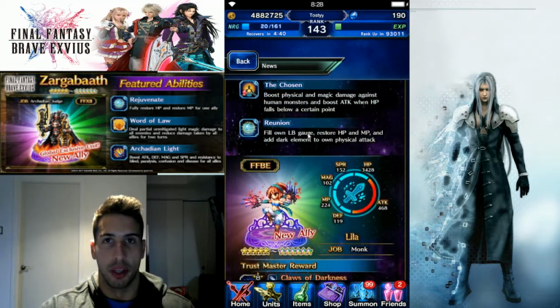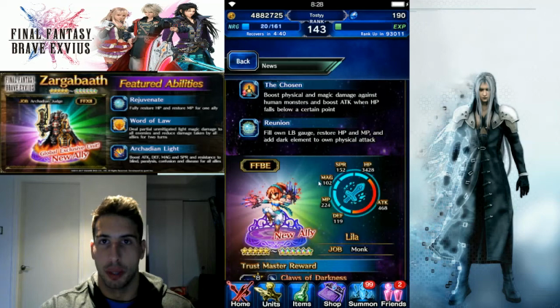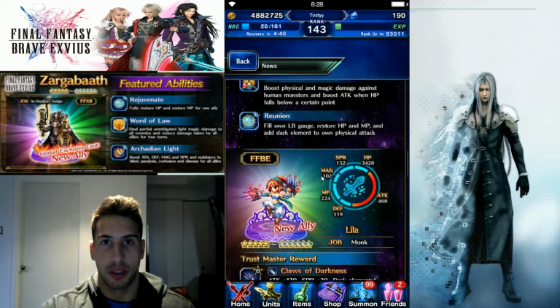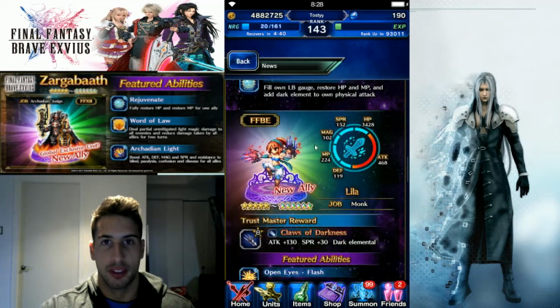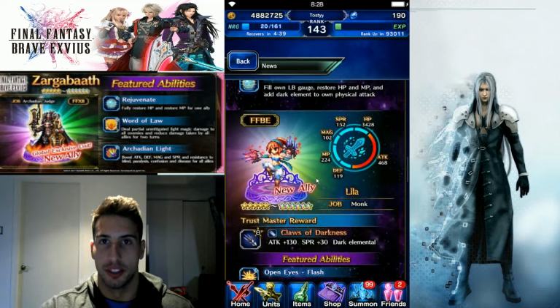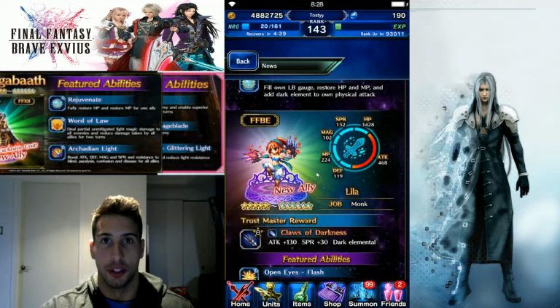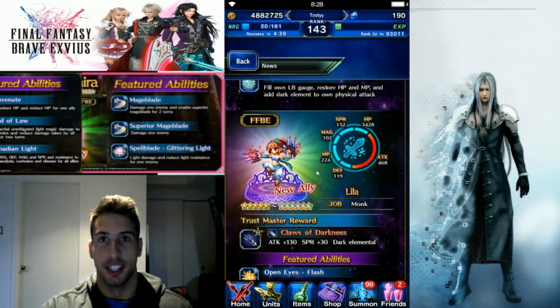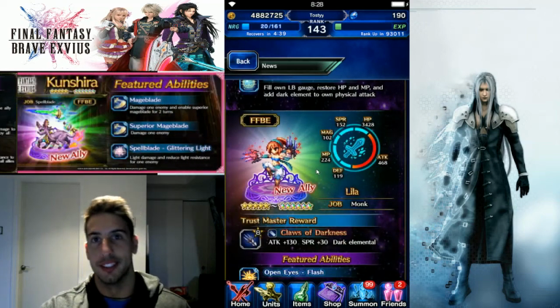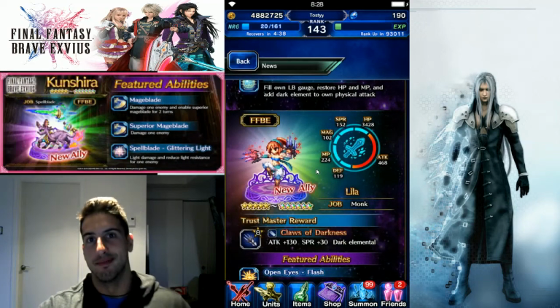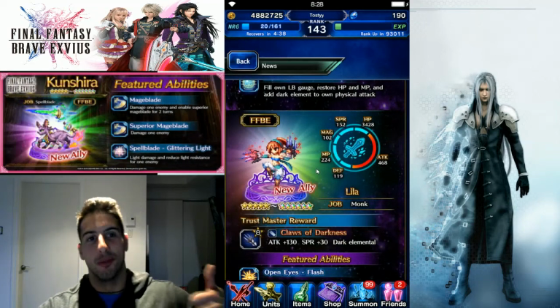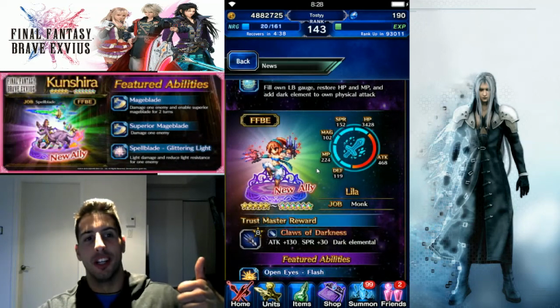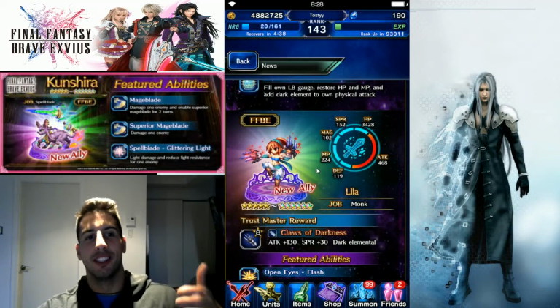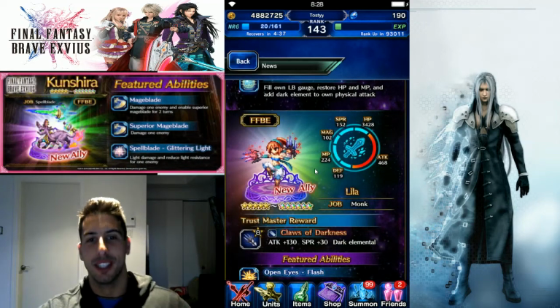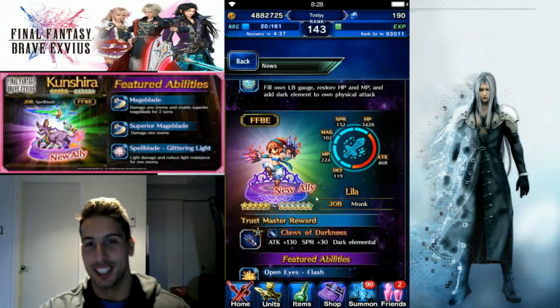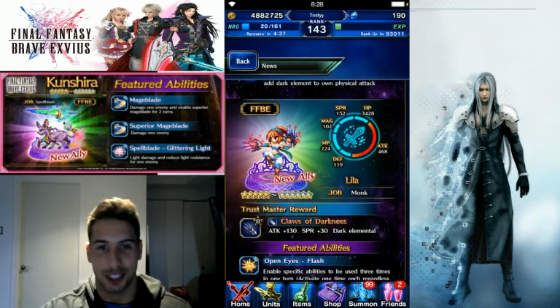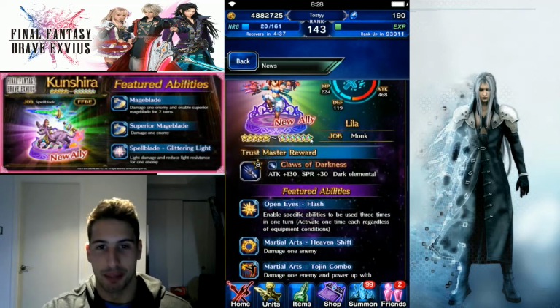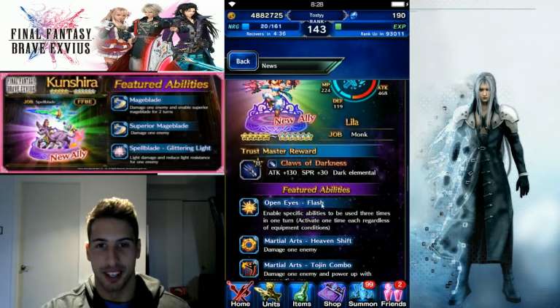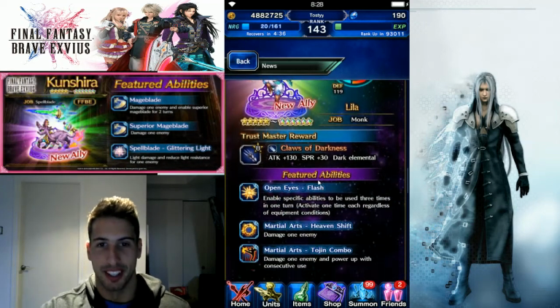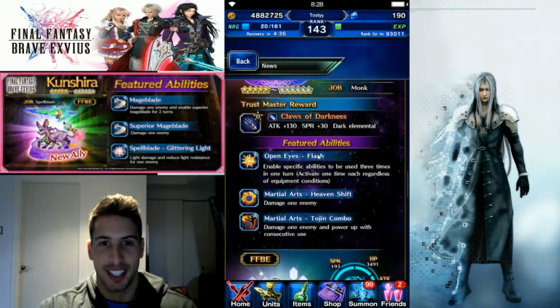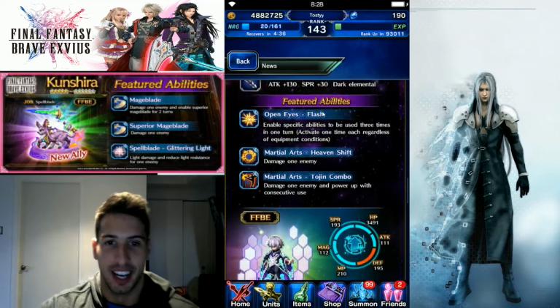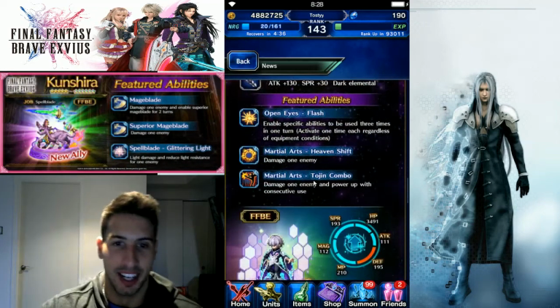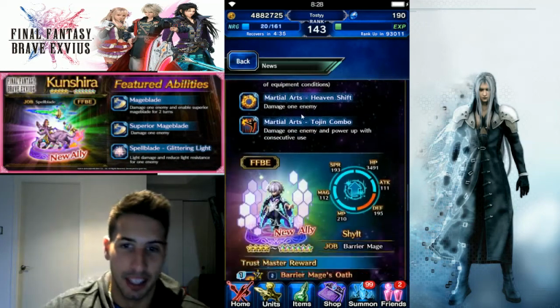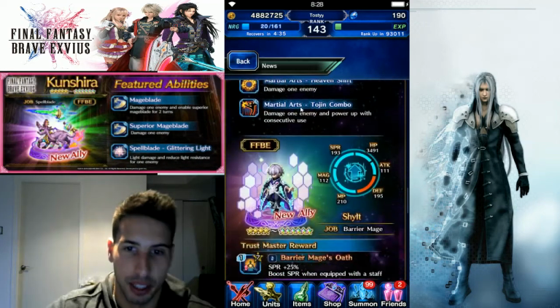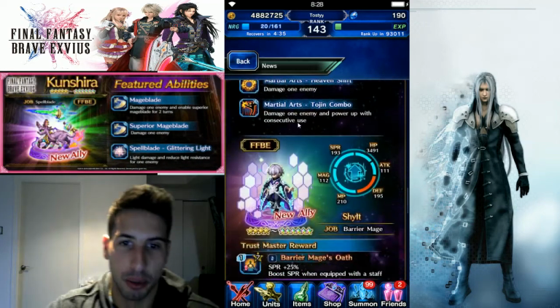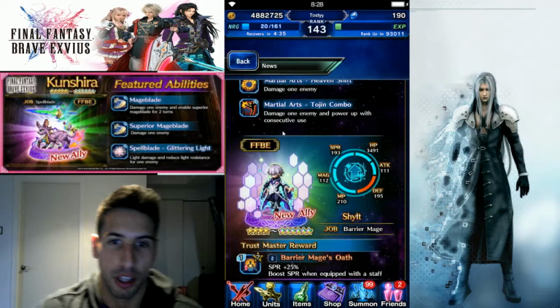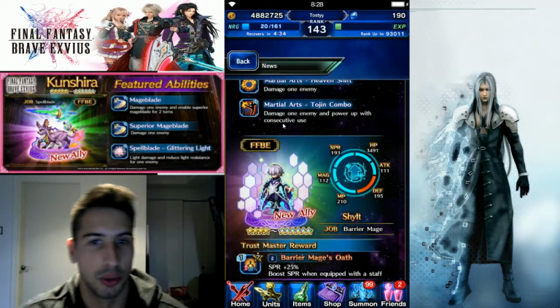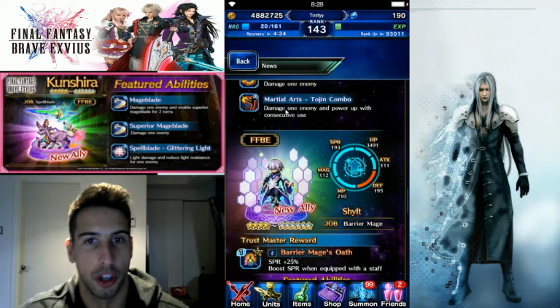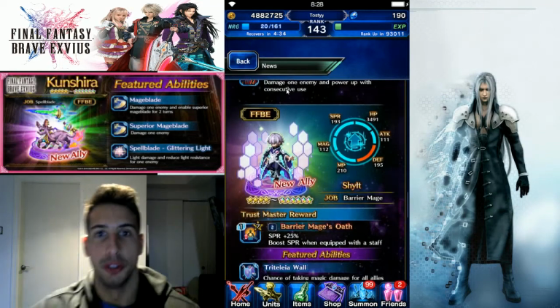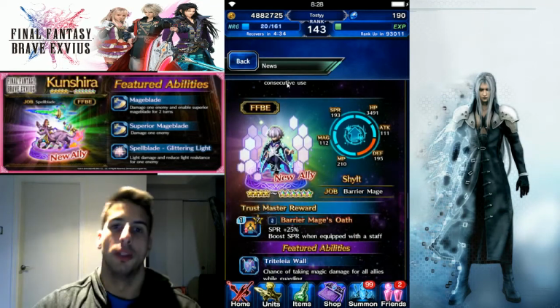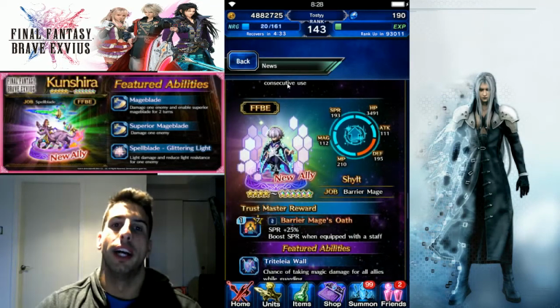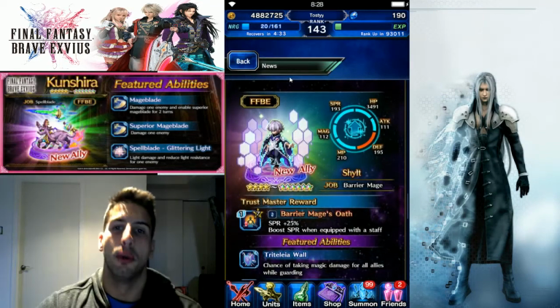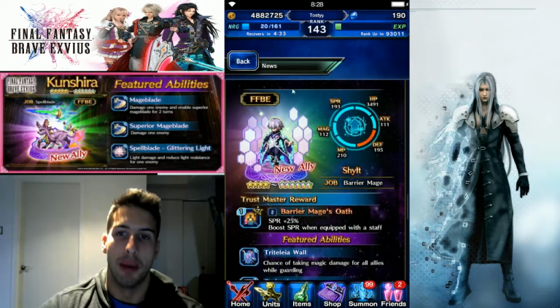A lot of people are going to be pulling for Sephiroth, but Lila is going to be no joke either. If you get either one of them, you're in really good shape.